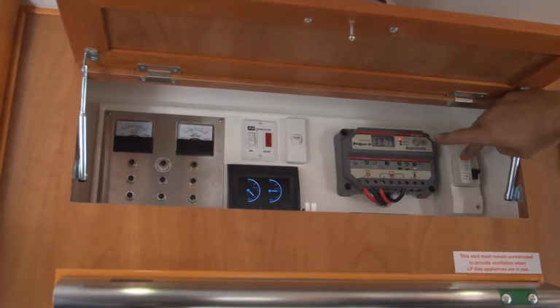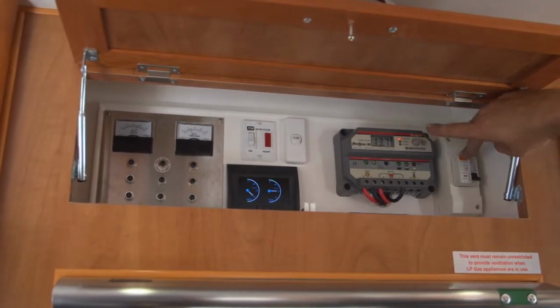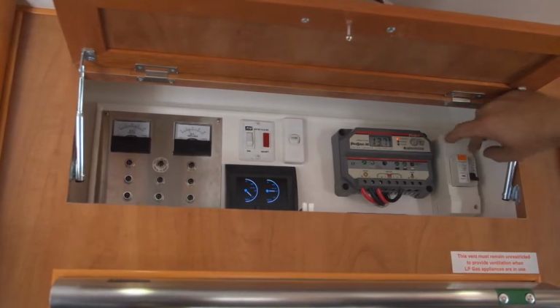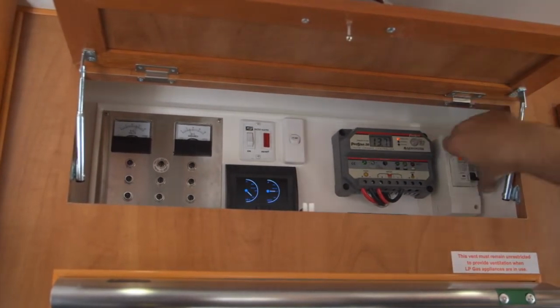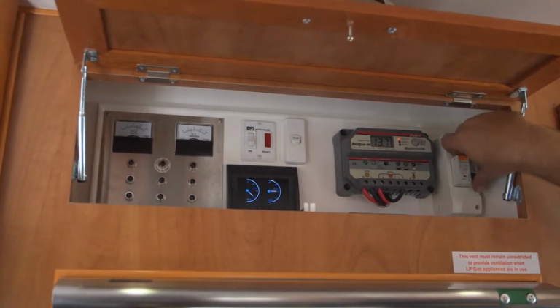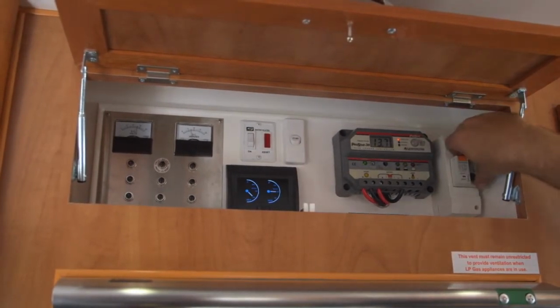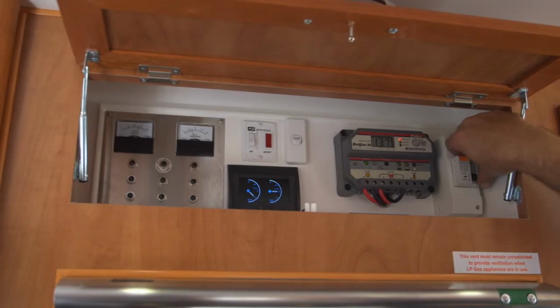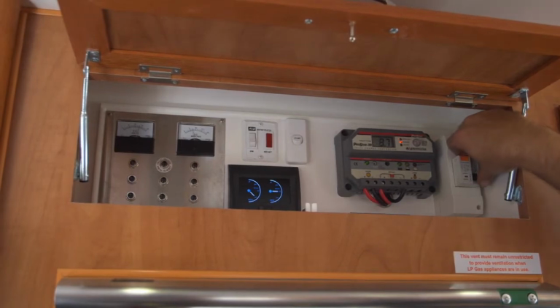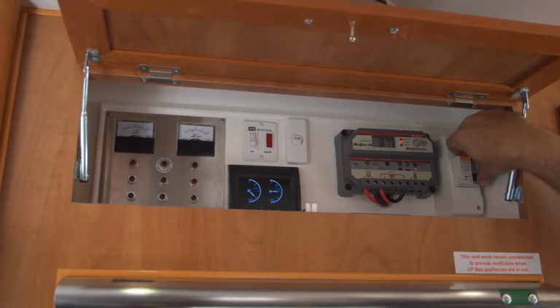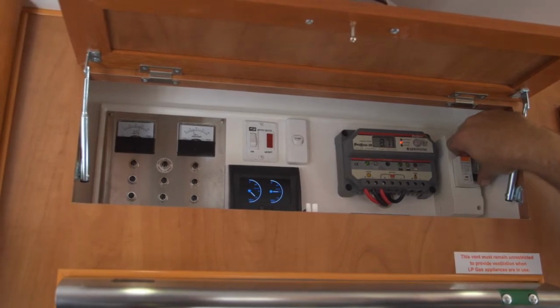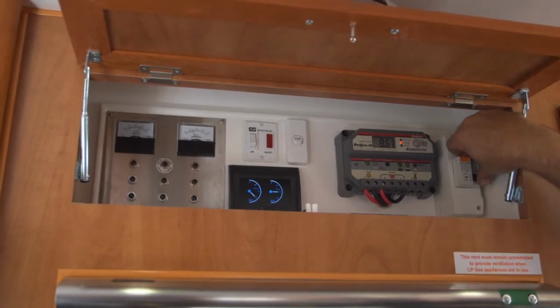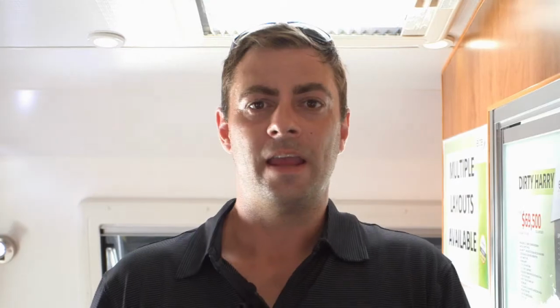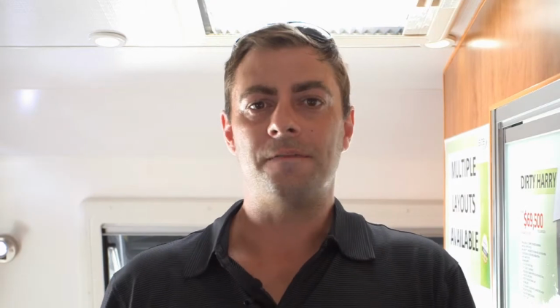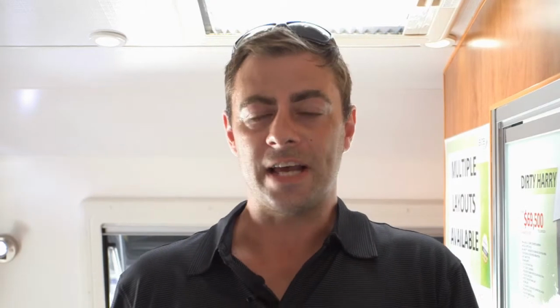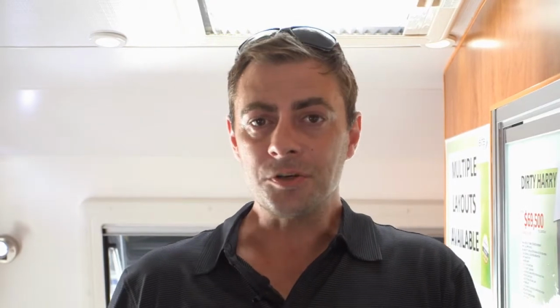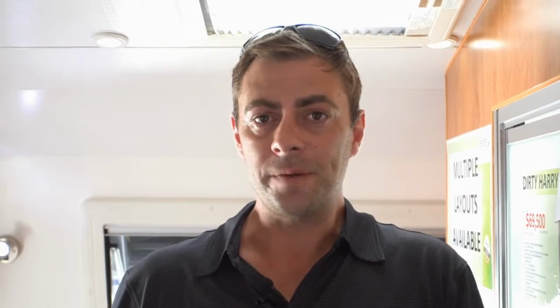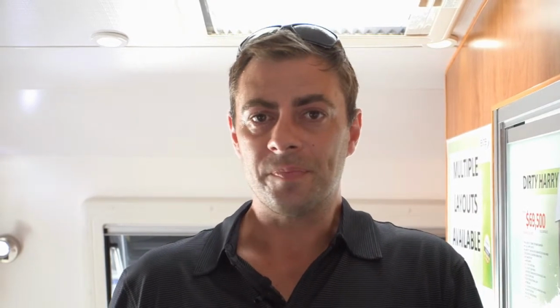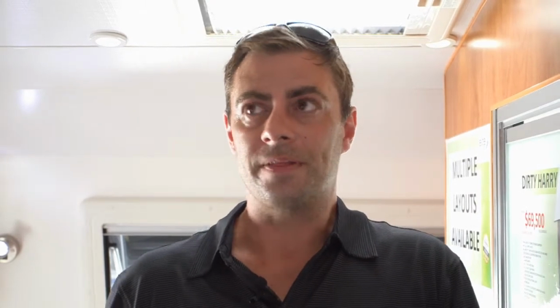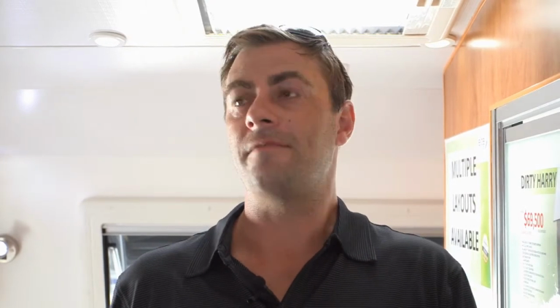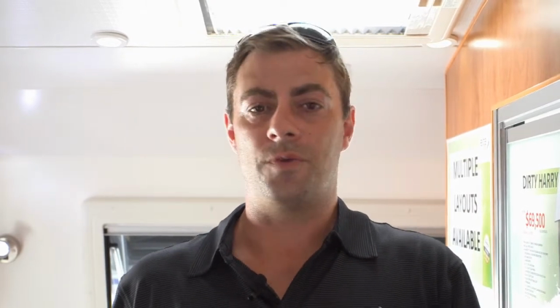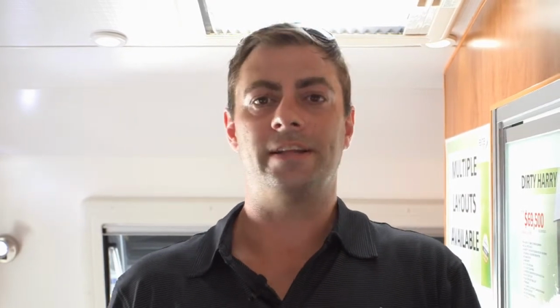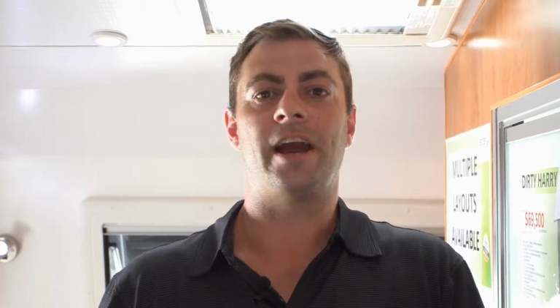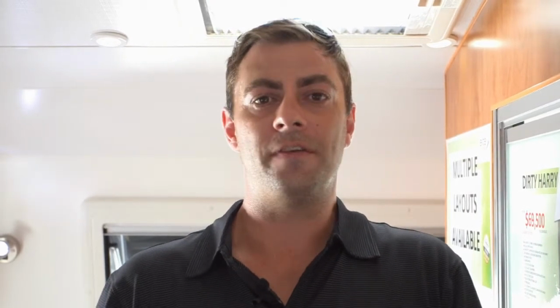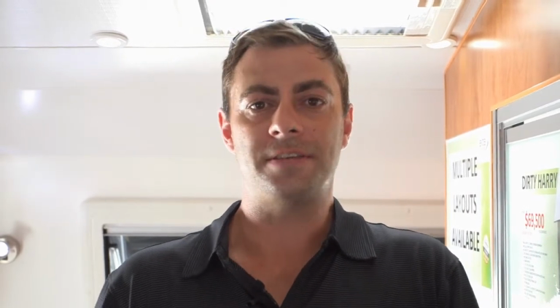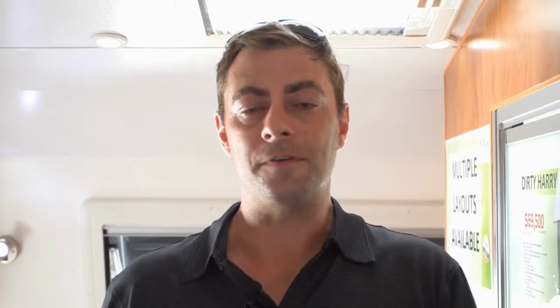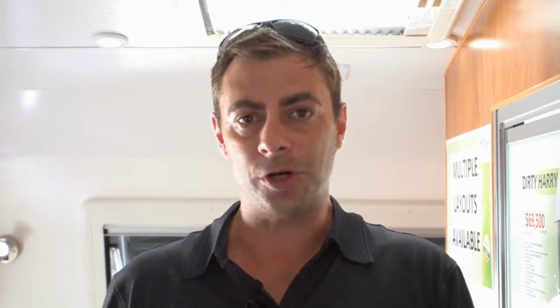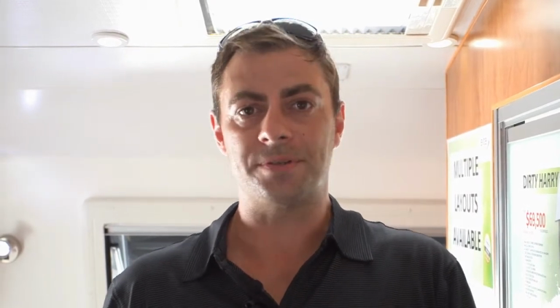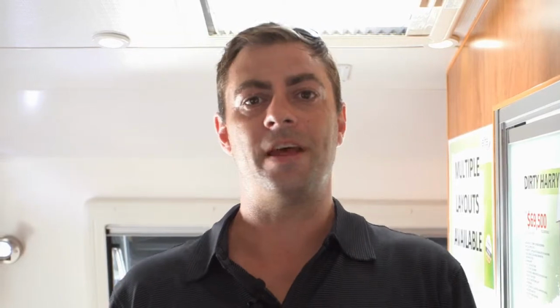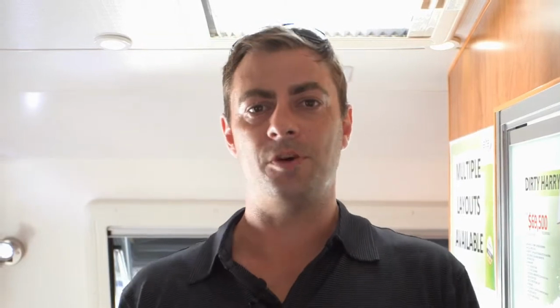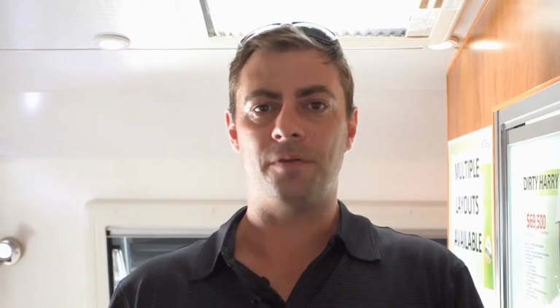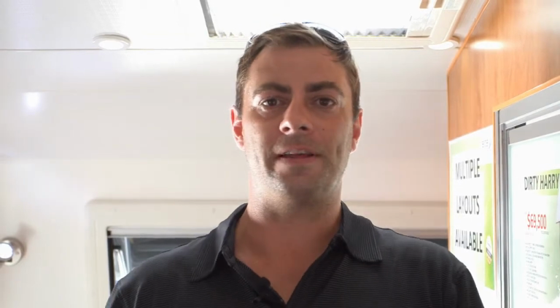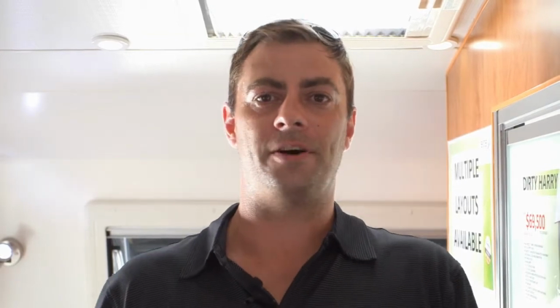If it trips, we've got power coming in and you're perfectly fine. If it doesn't trip, then ring a Link Caravan.